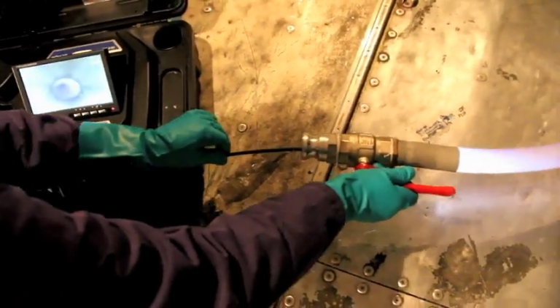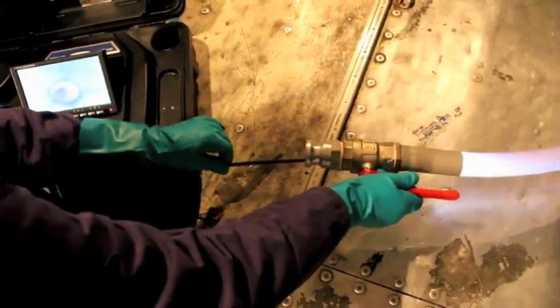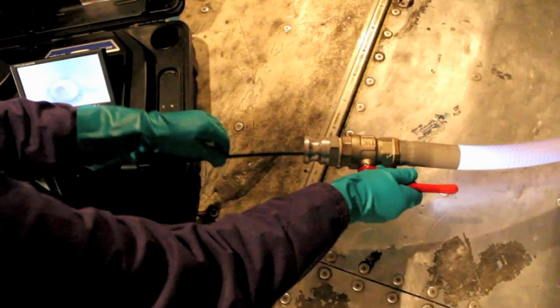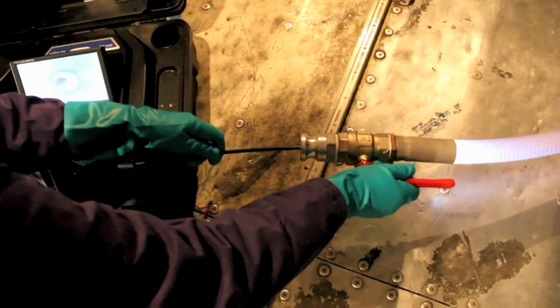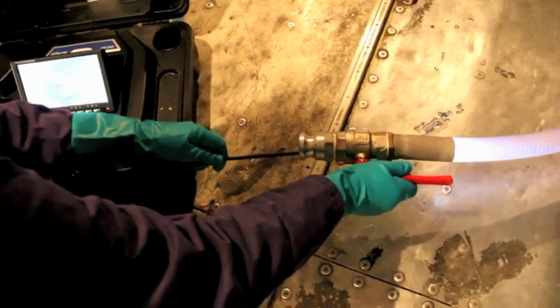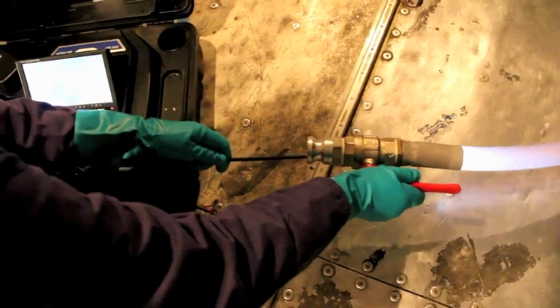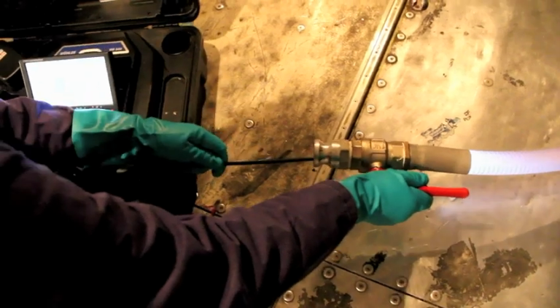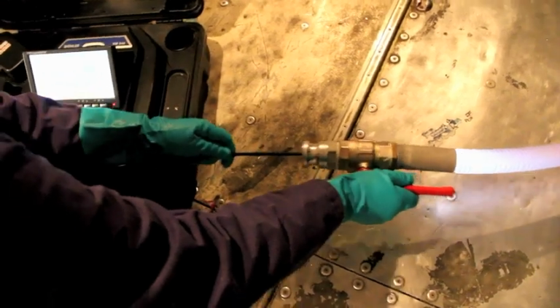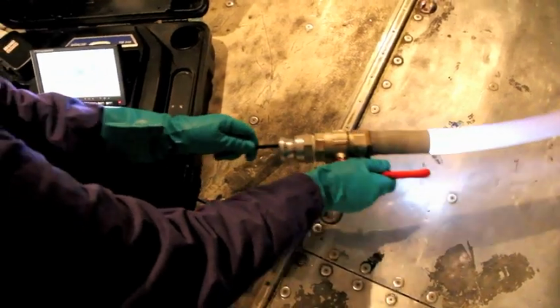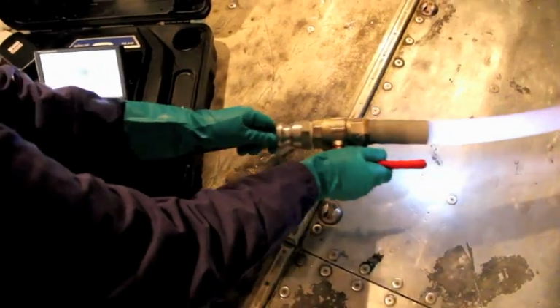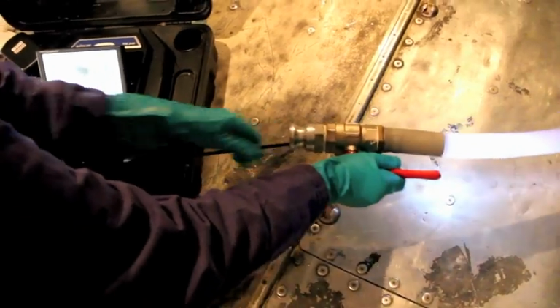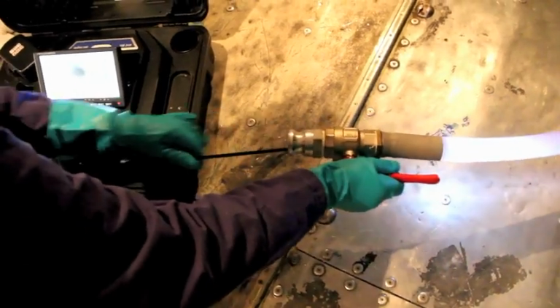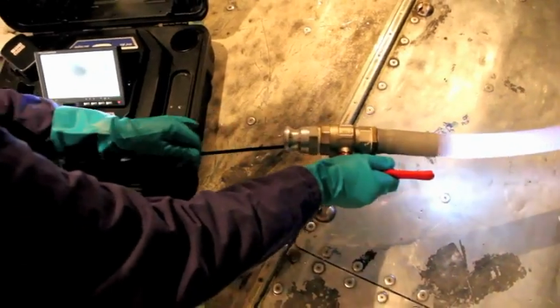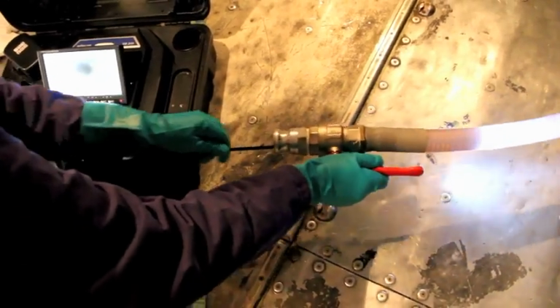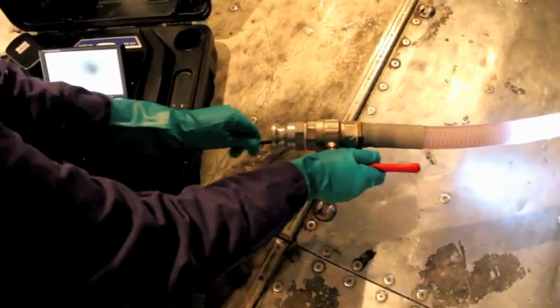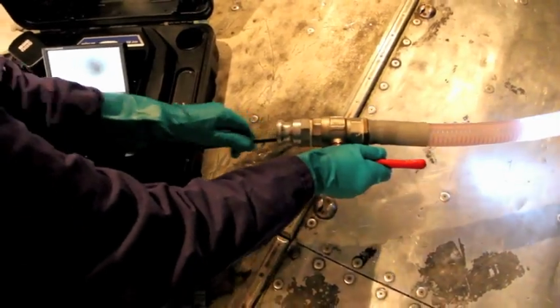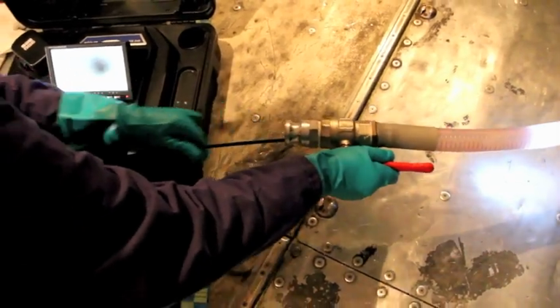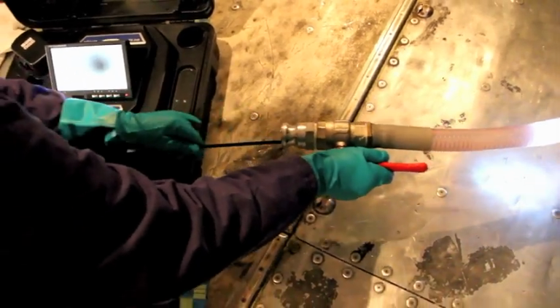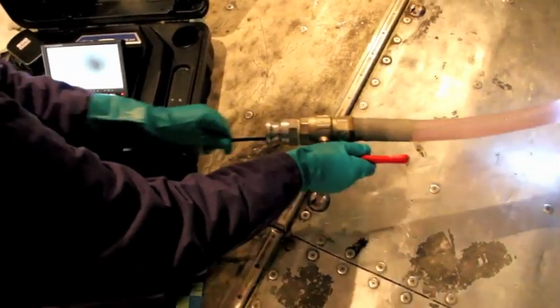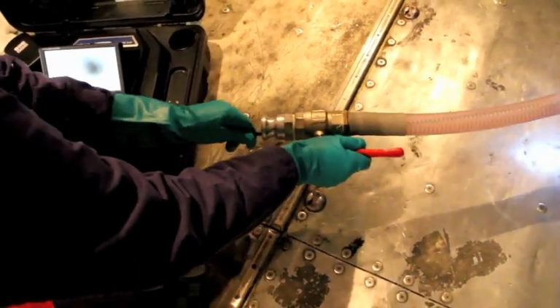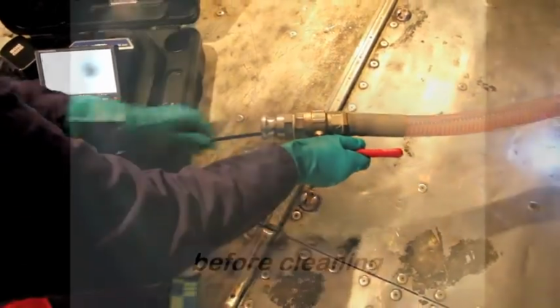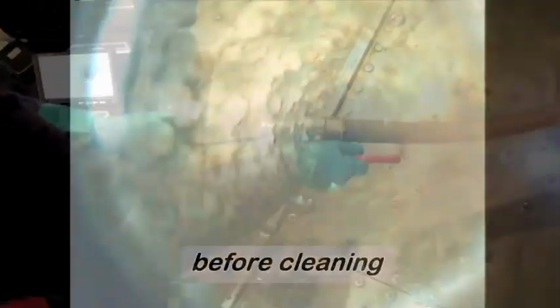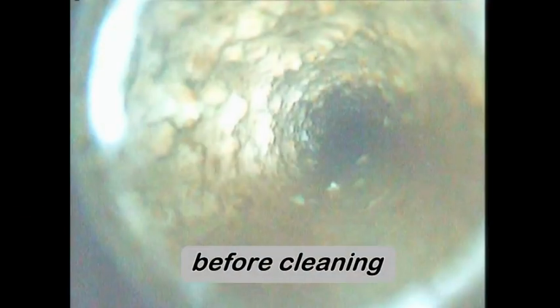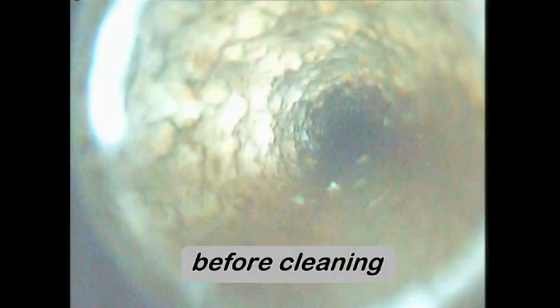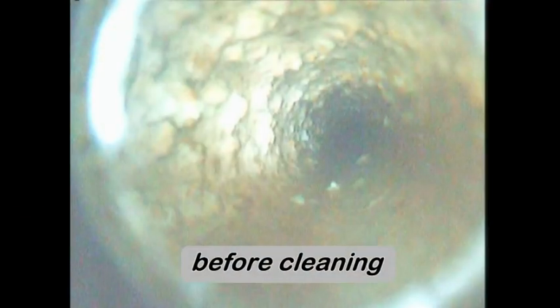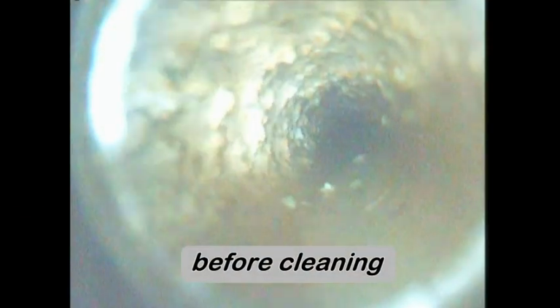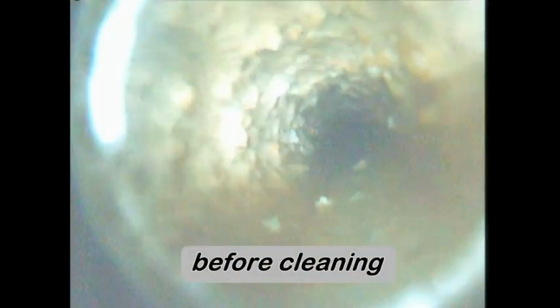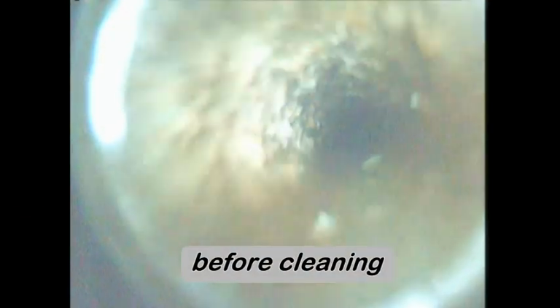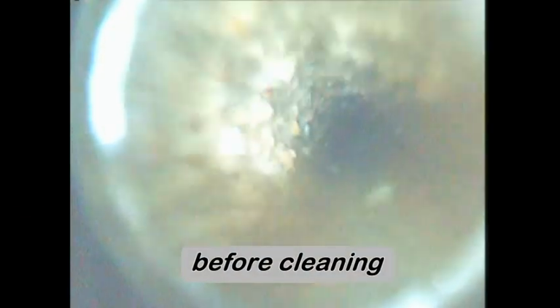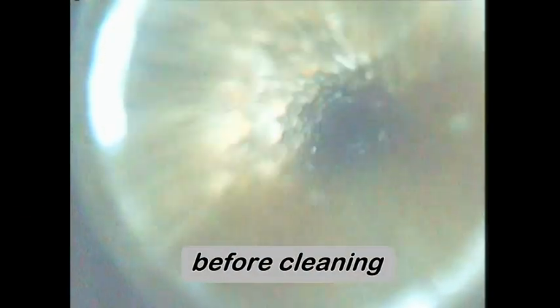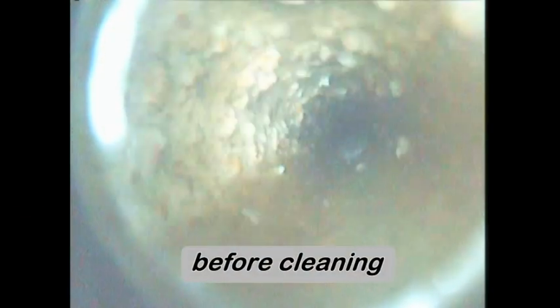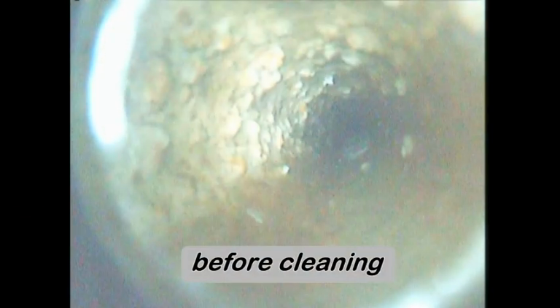A boroscope run through the vacuum lines before cleaning shows typical scale build up.